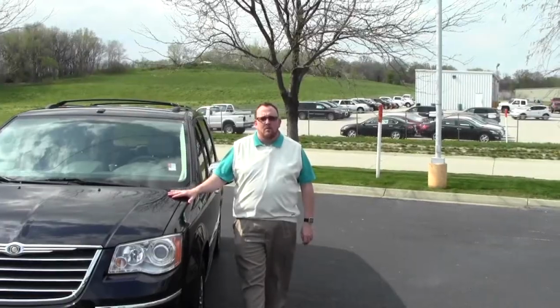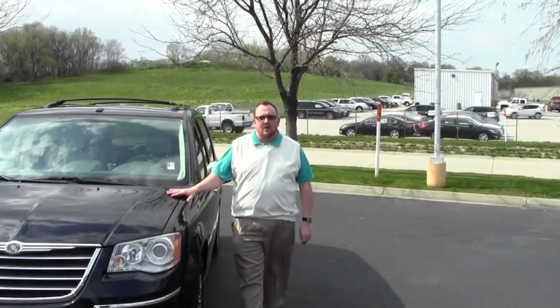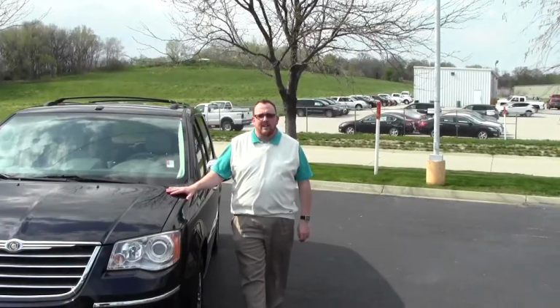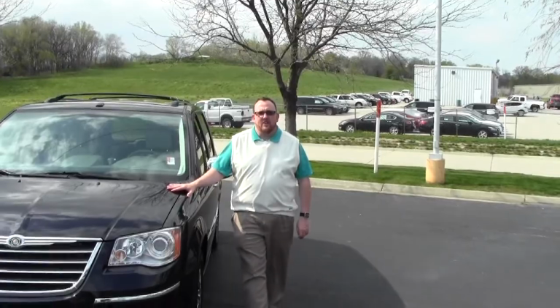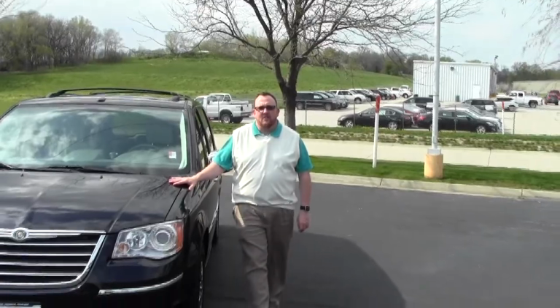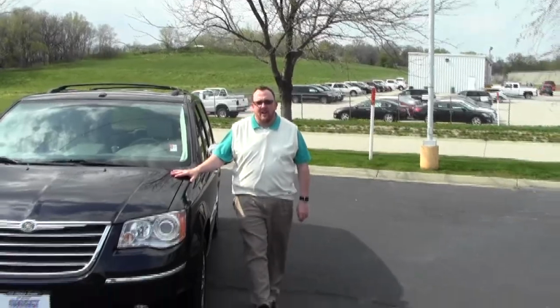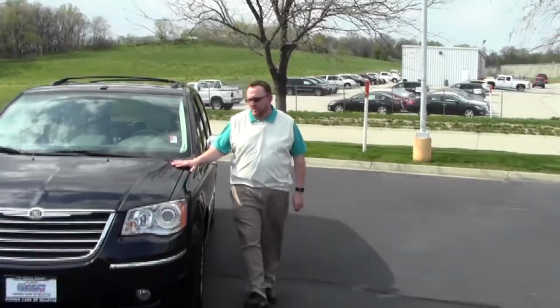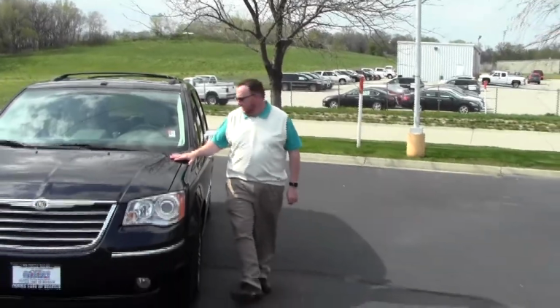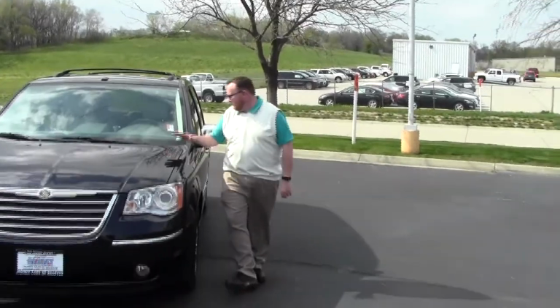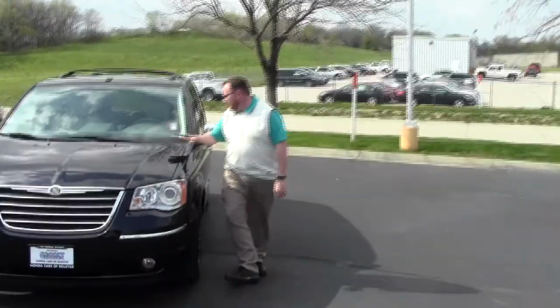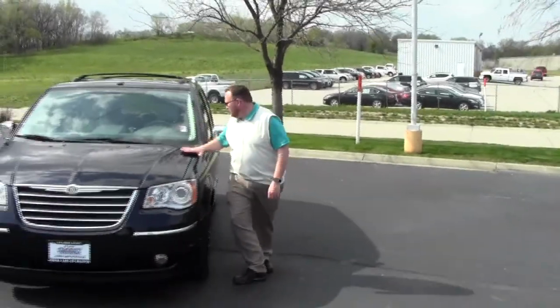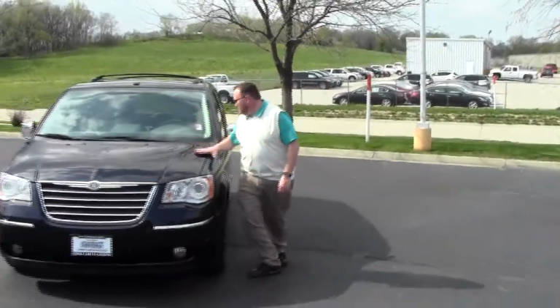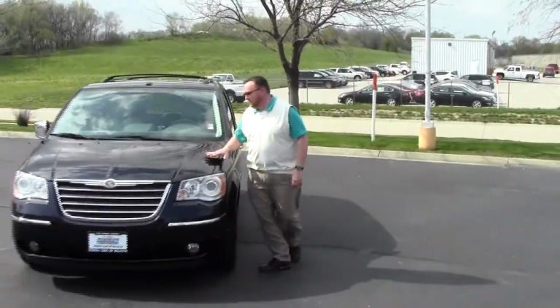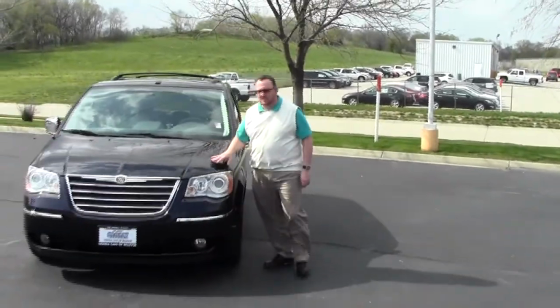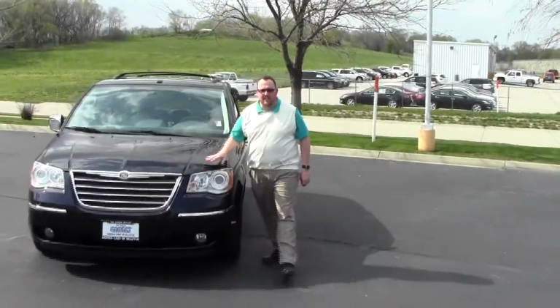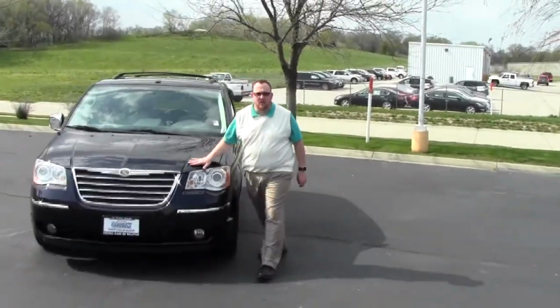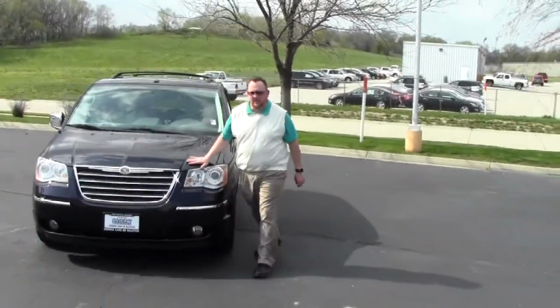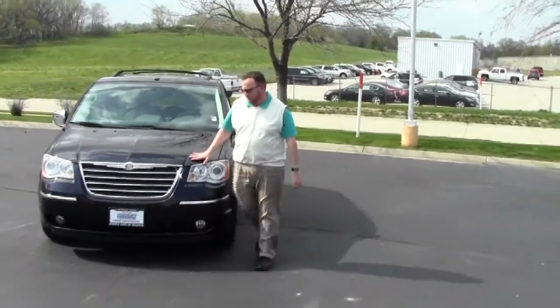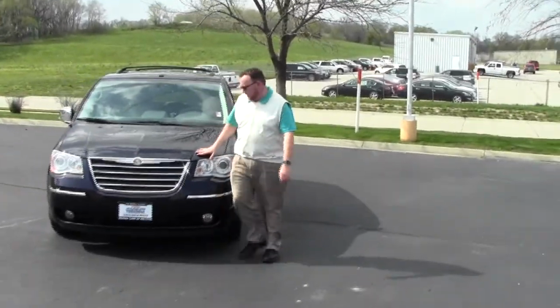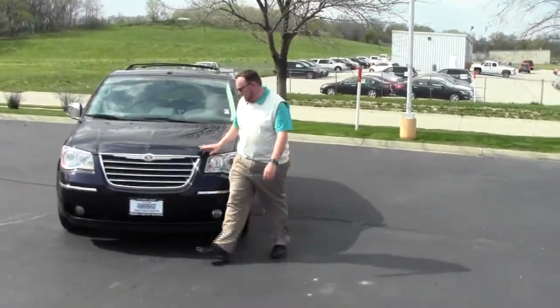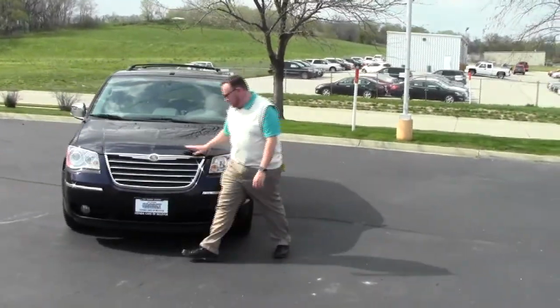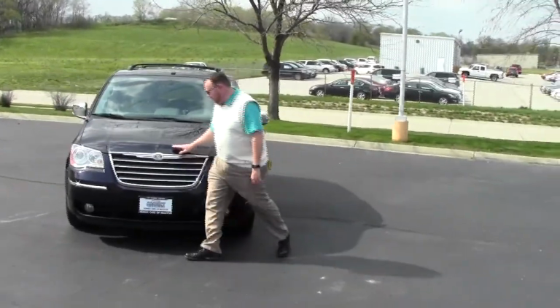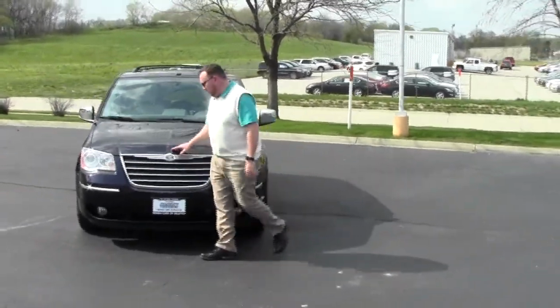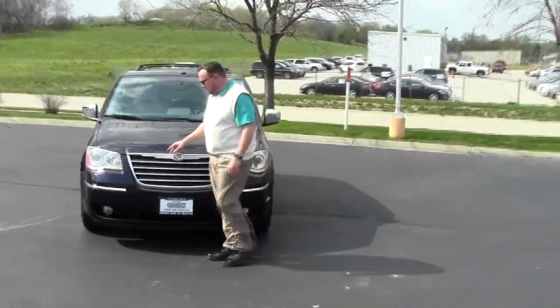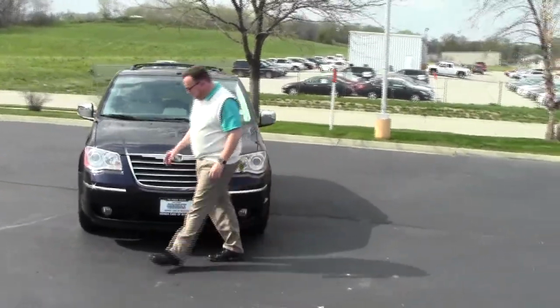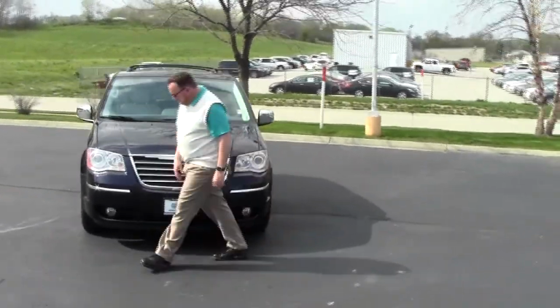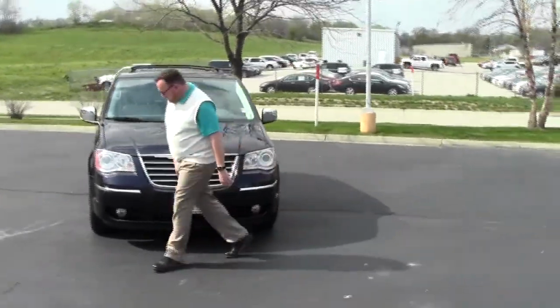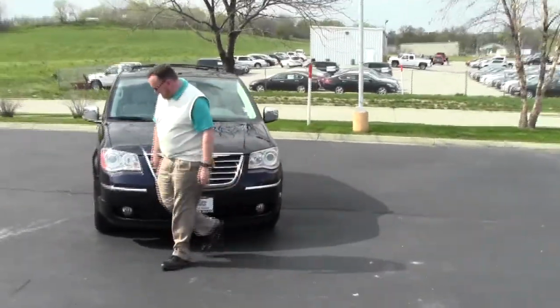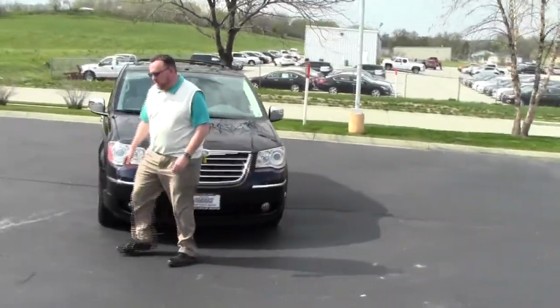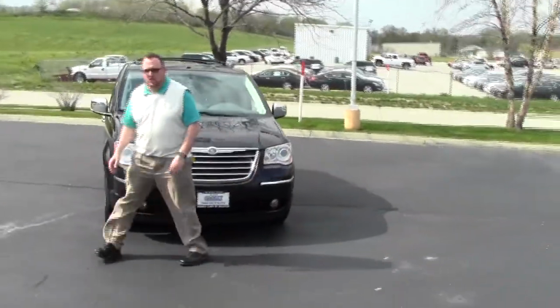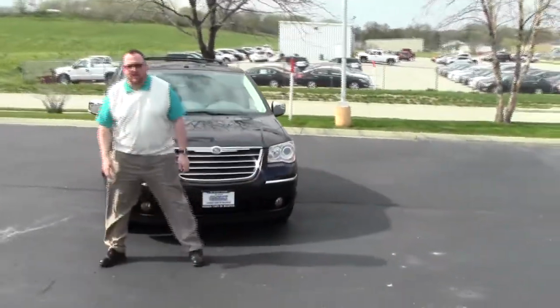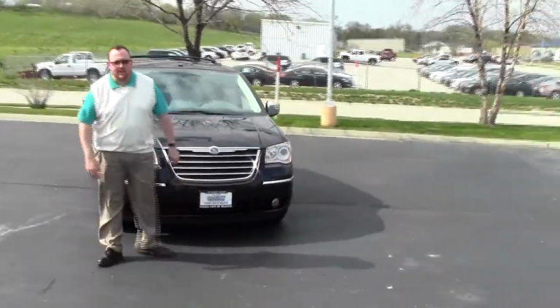Brian Kelly here for the Honda Giant, here to show you this 2010 Chrysler Town & Country Limited. Just came in on trade.